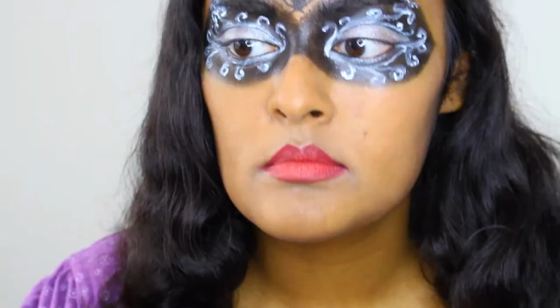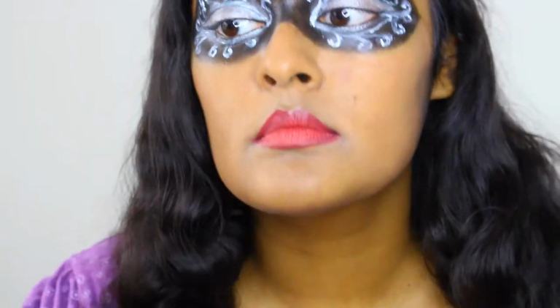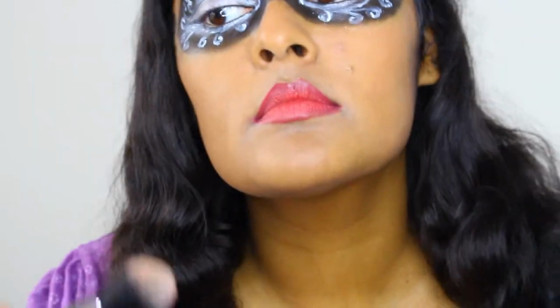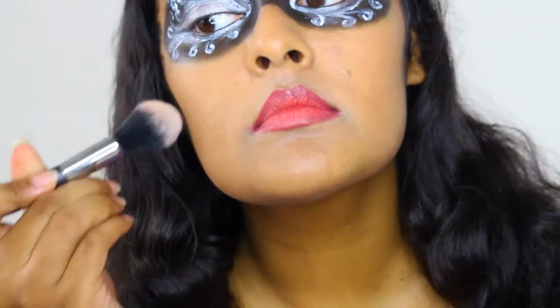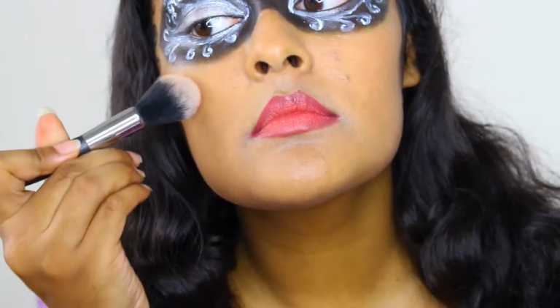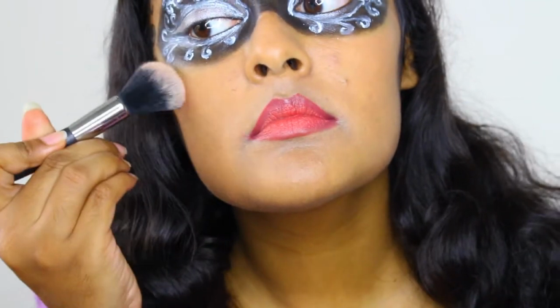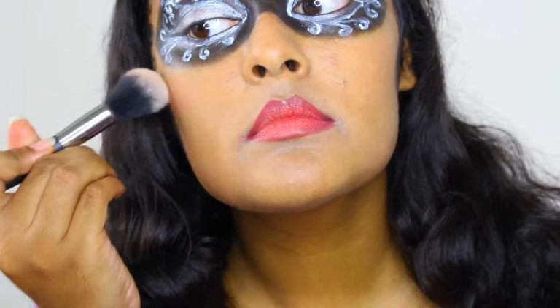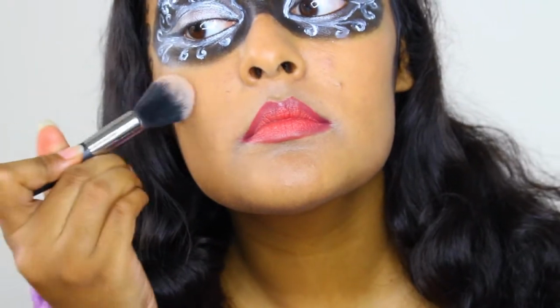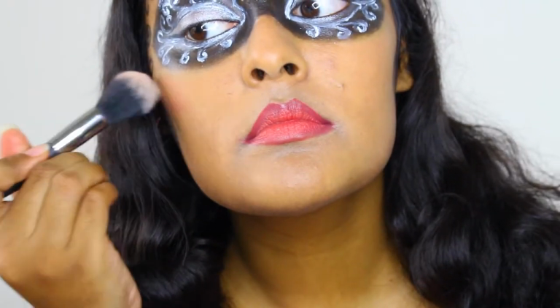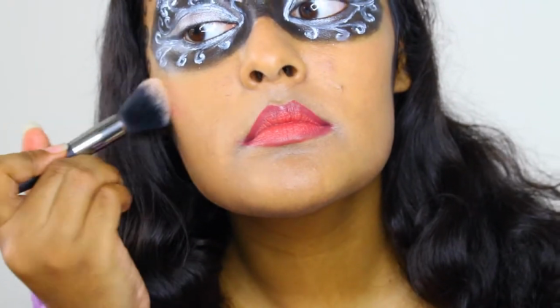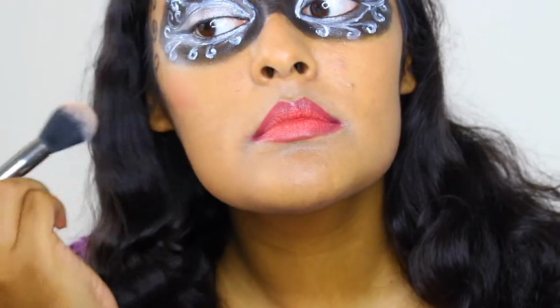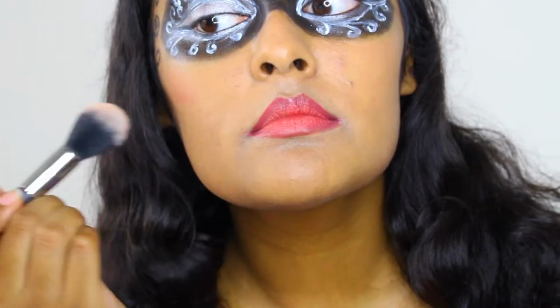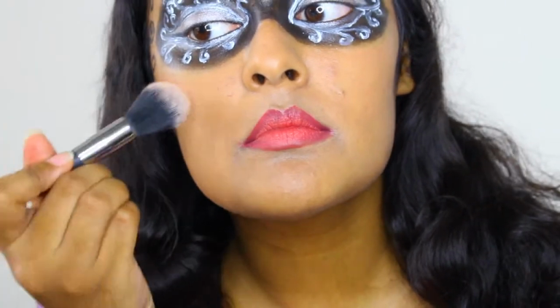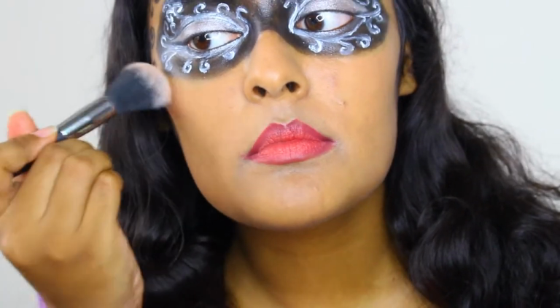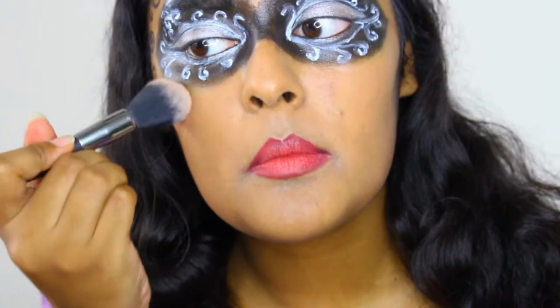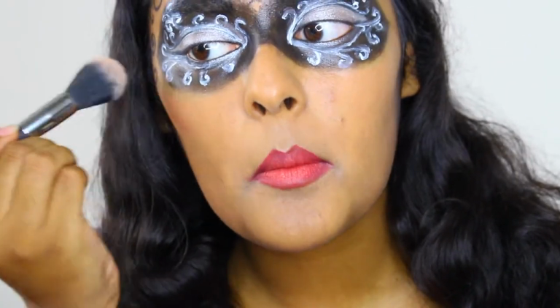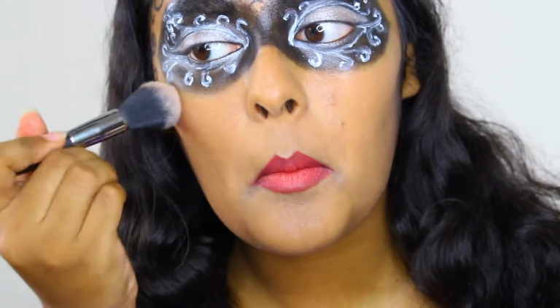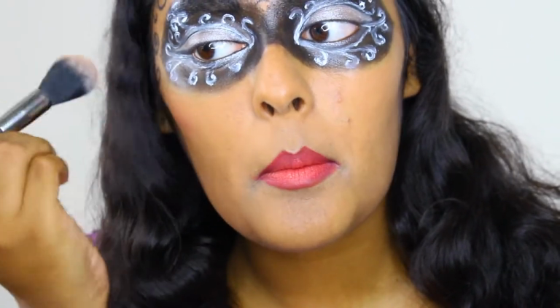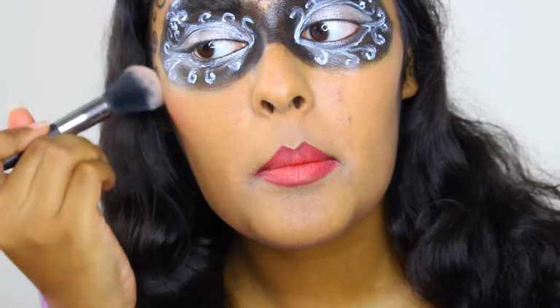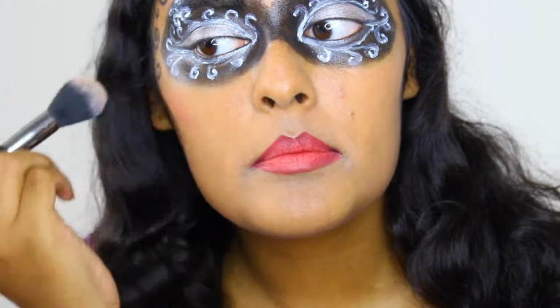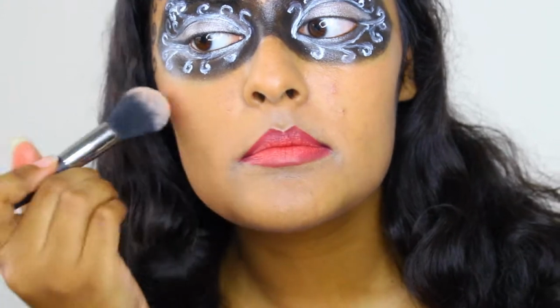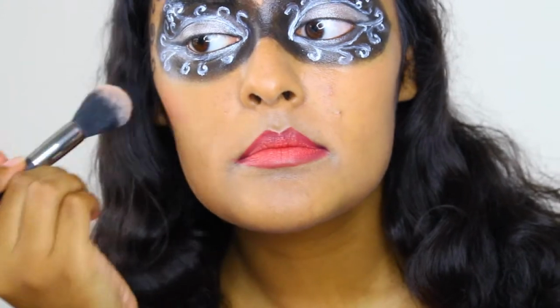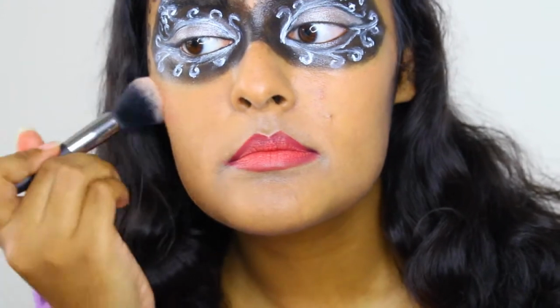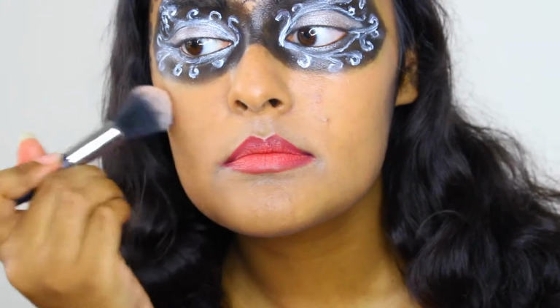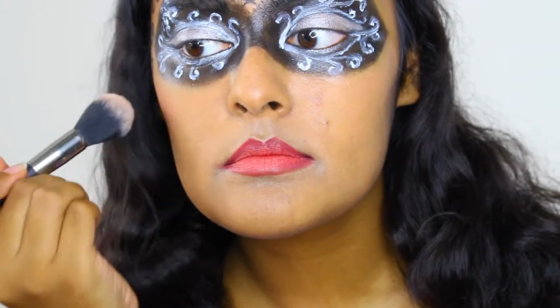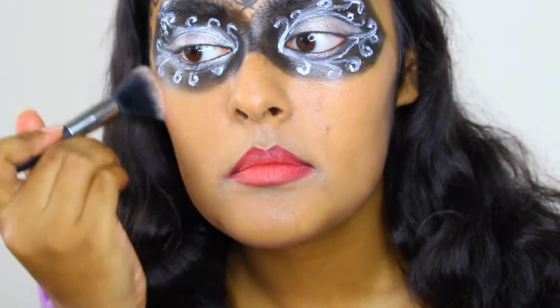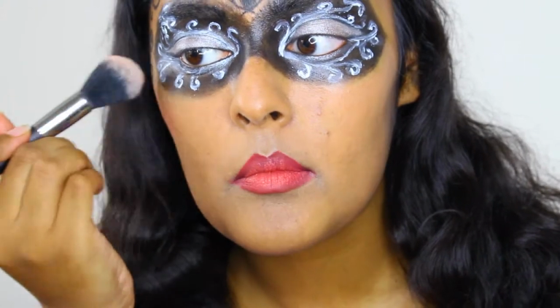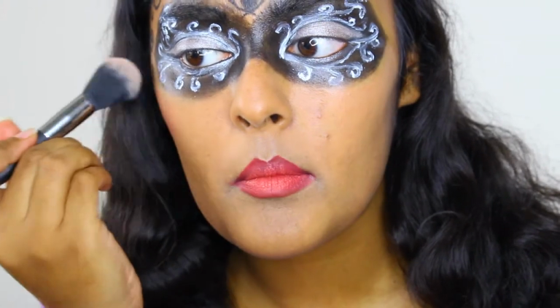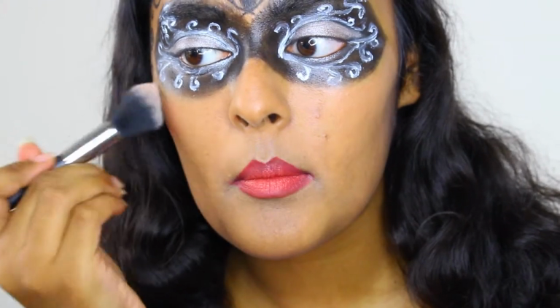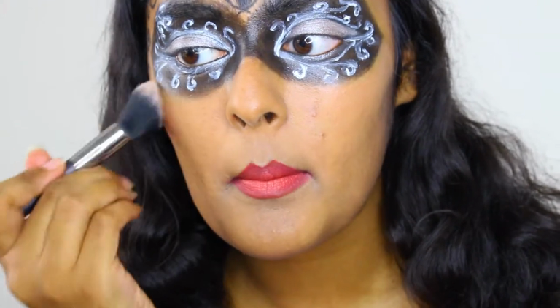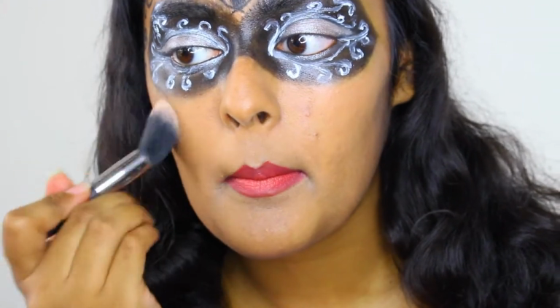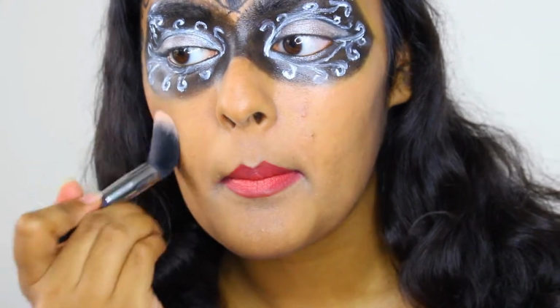Now apply light blush to the cheeks, carefully avoiding the mask and blending up into the hairline.